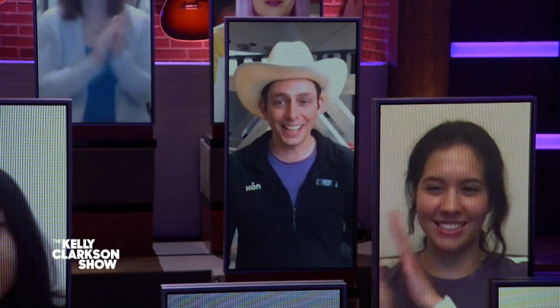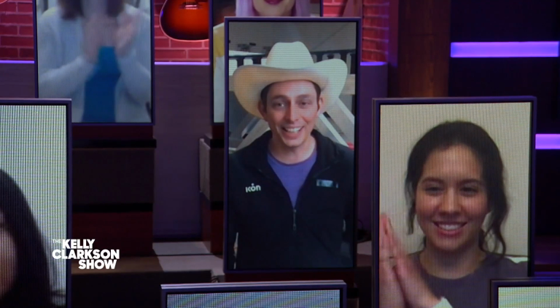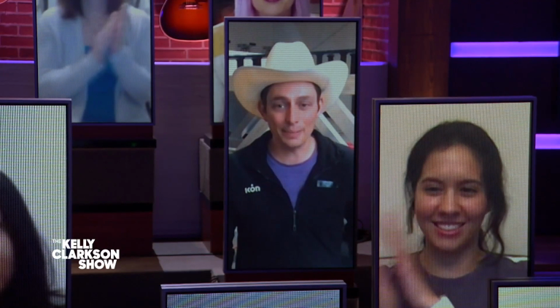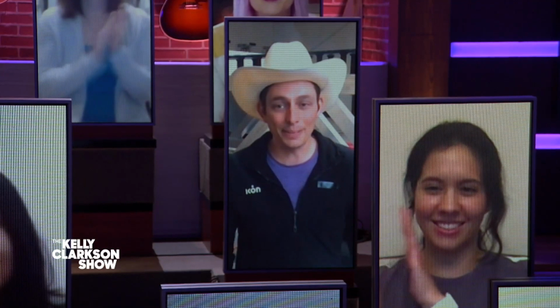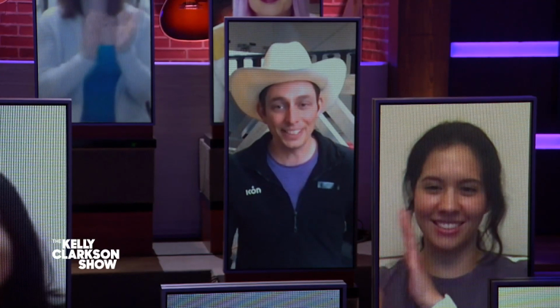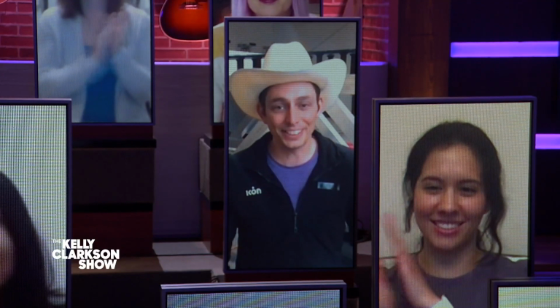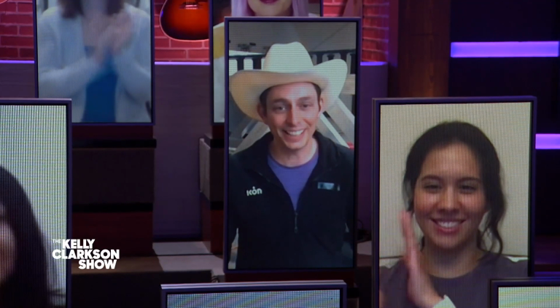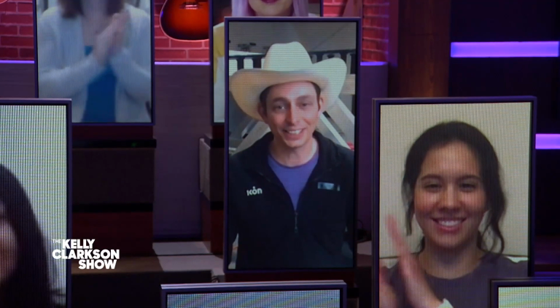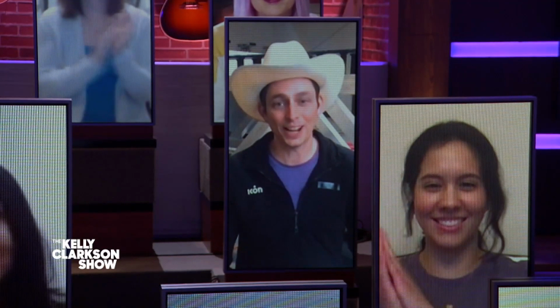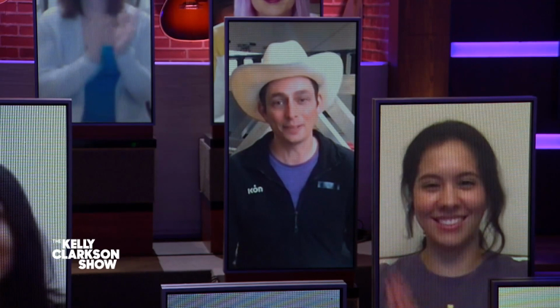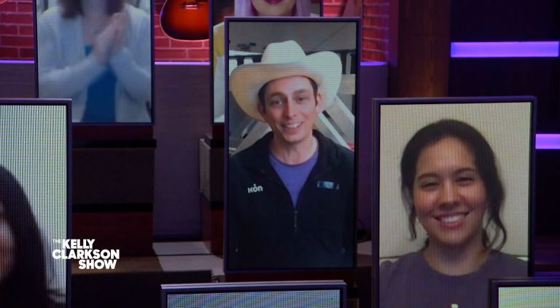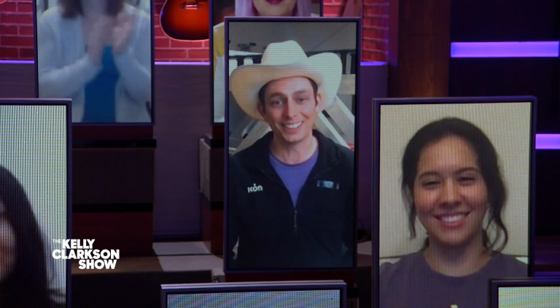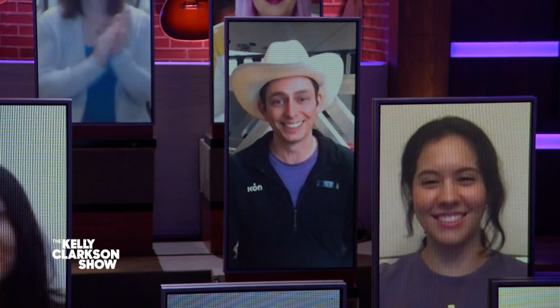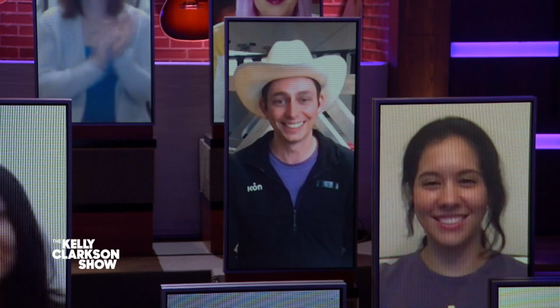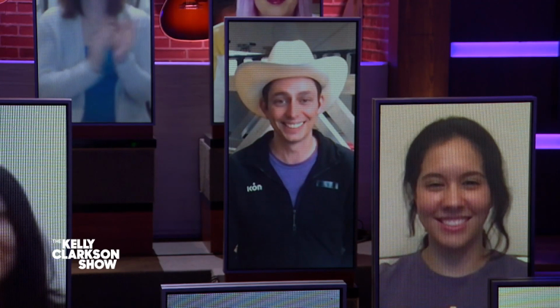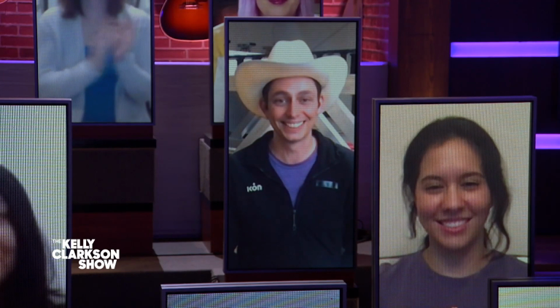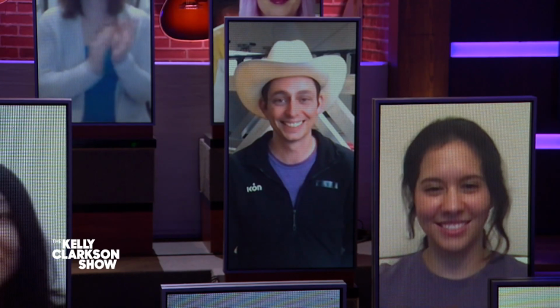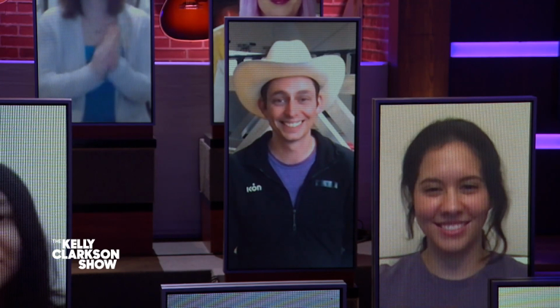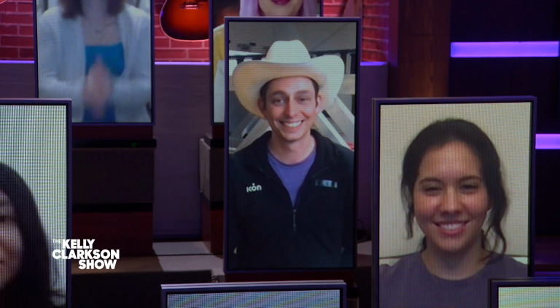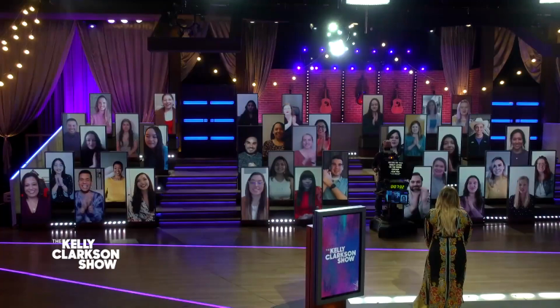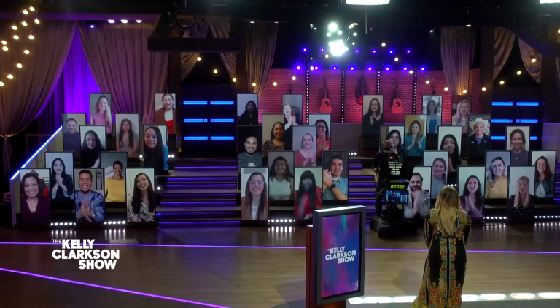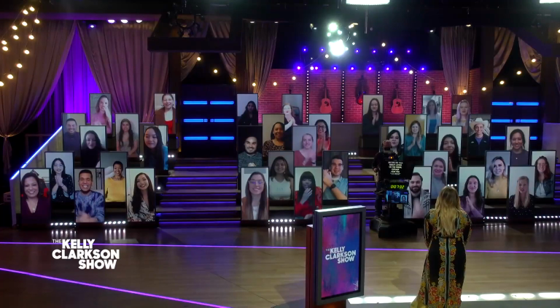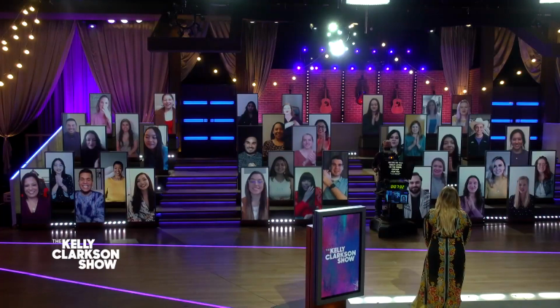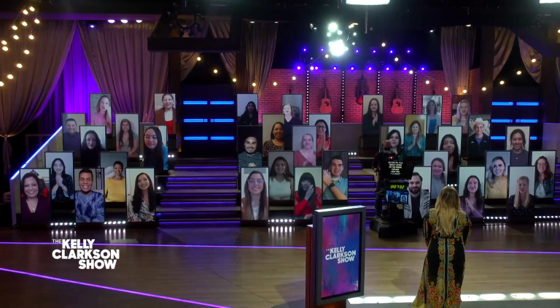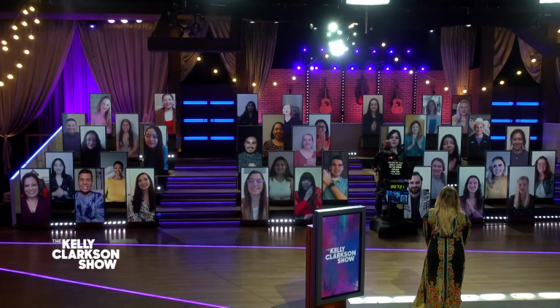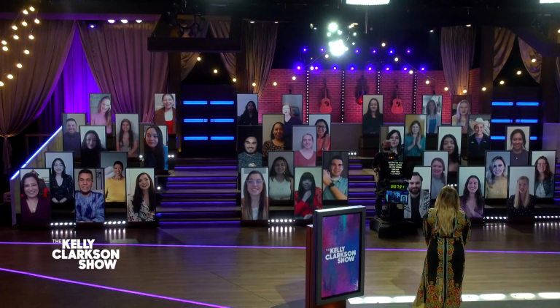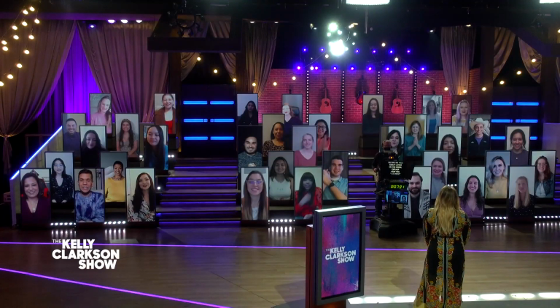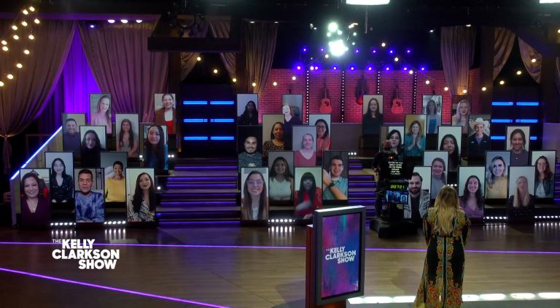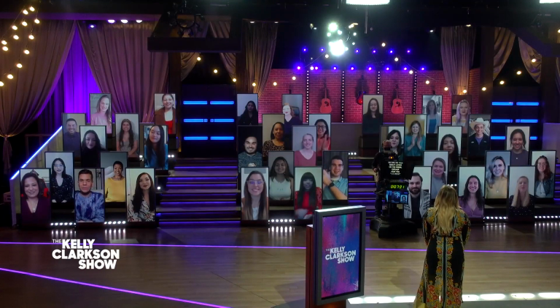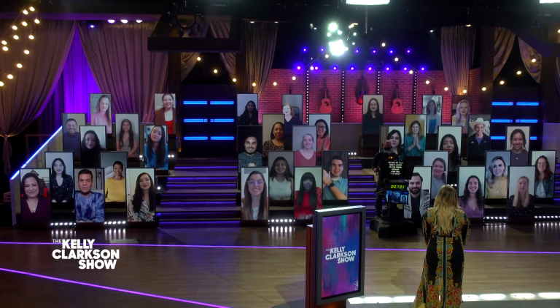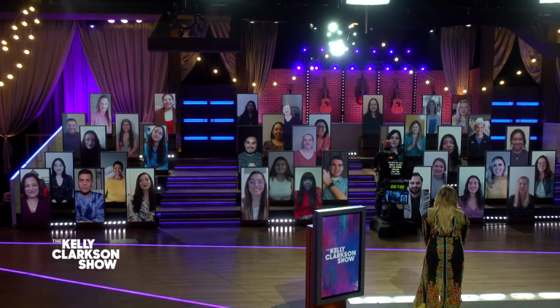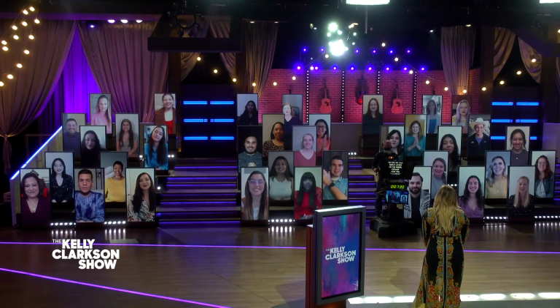Hey Kelly, happy to be here today. Thanks for having me. Oh my God, I always love having a cowboy on — I like your hat.